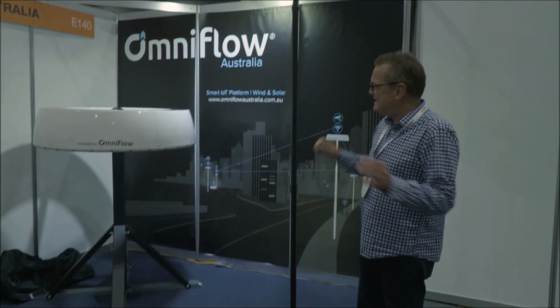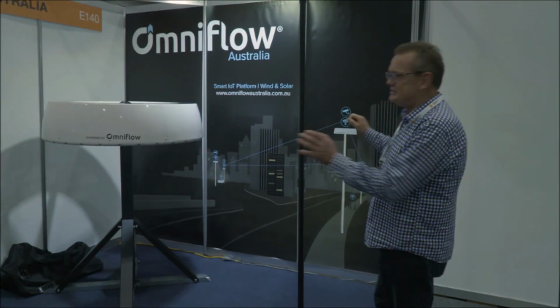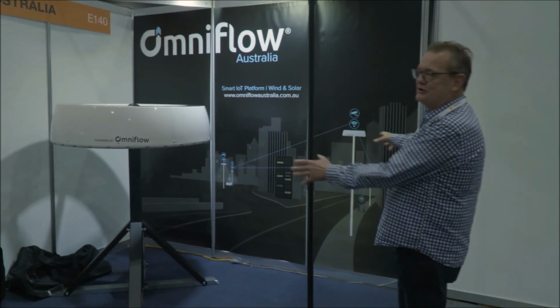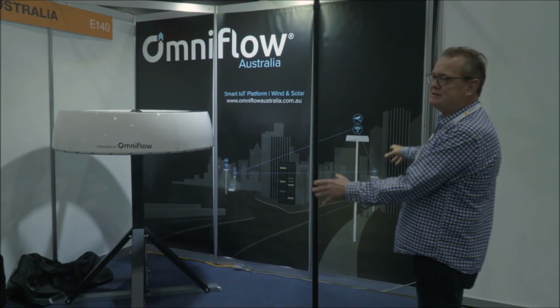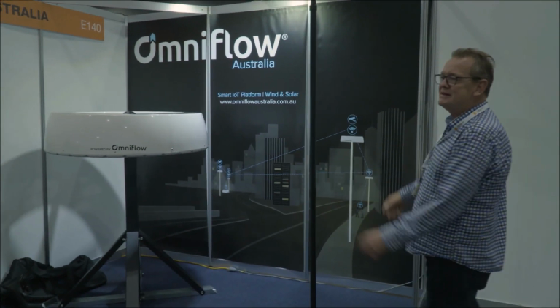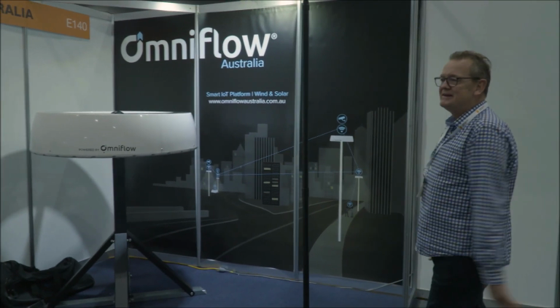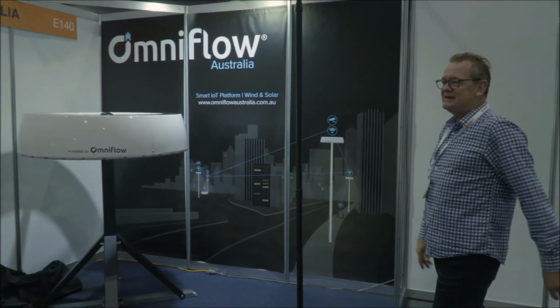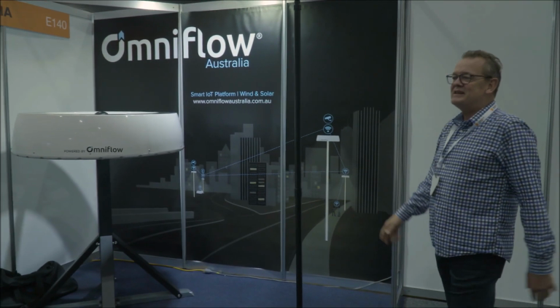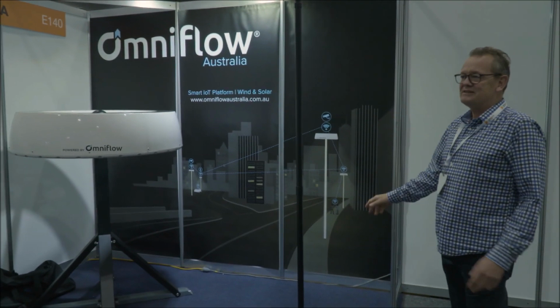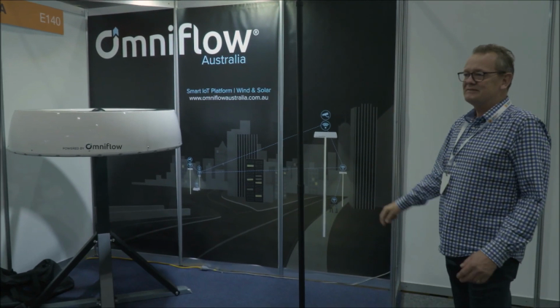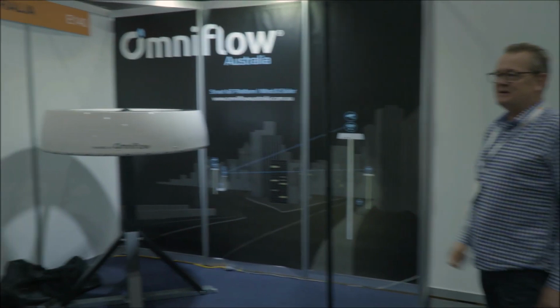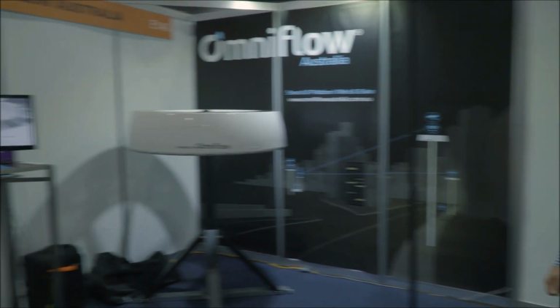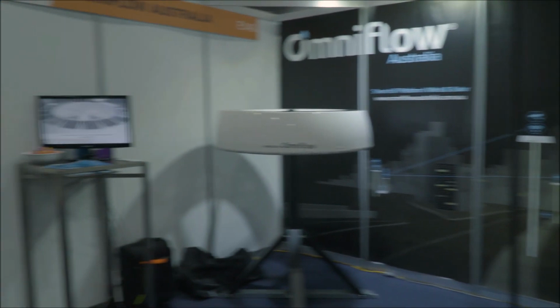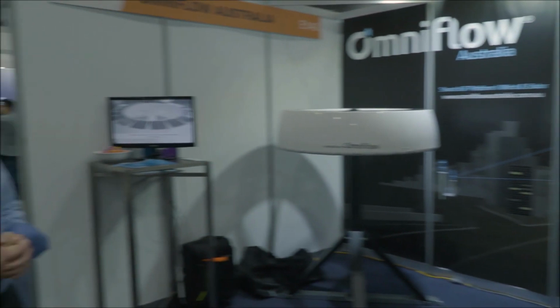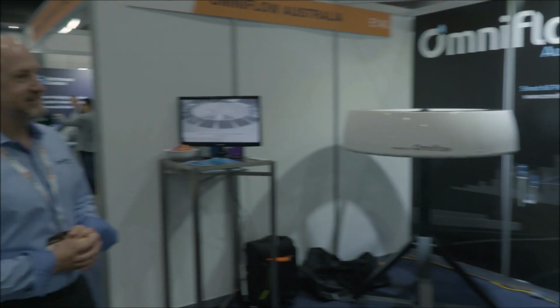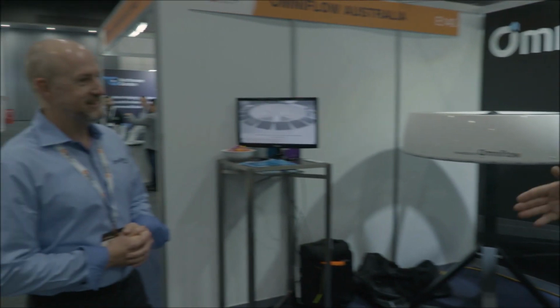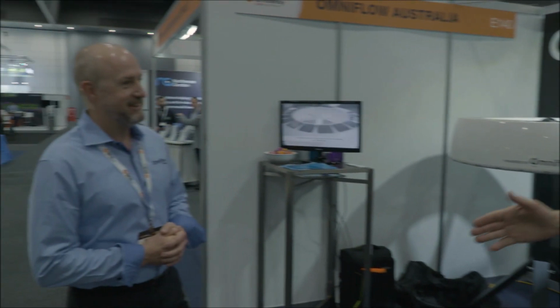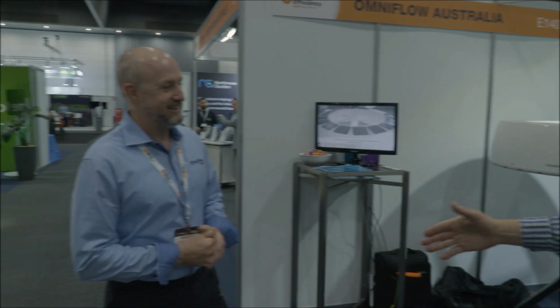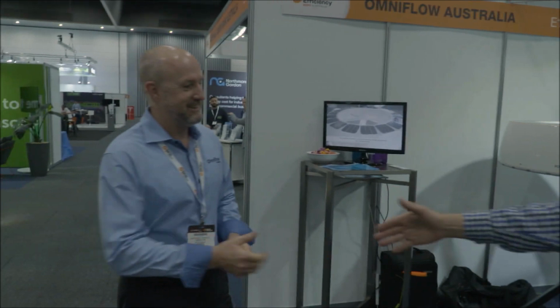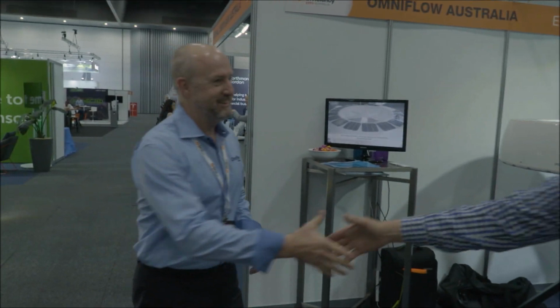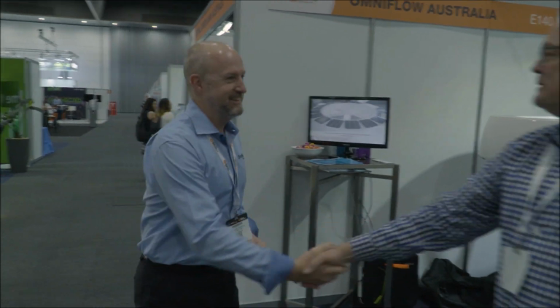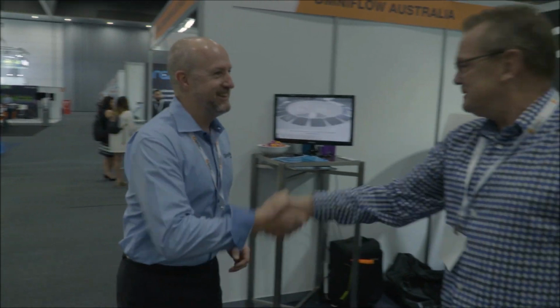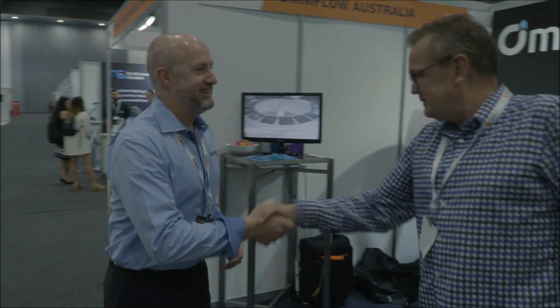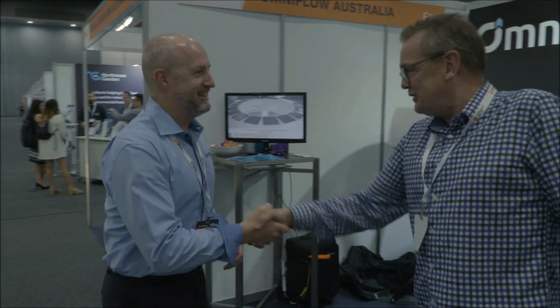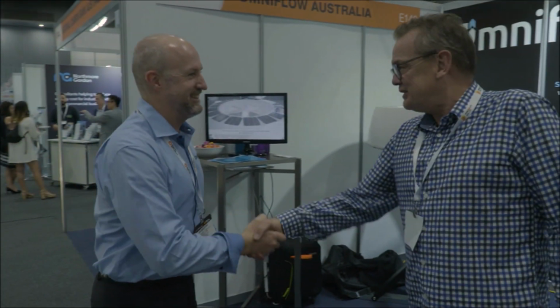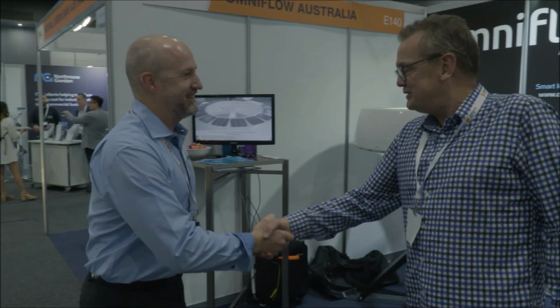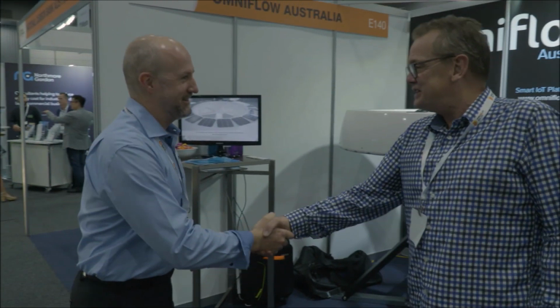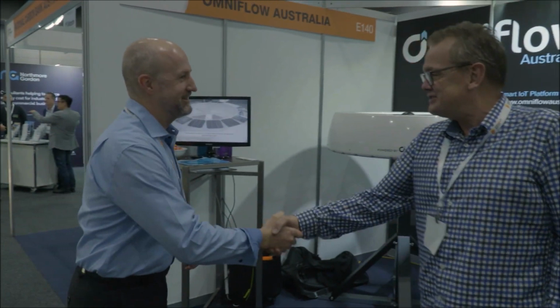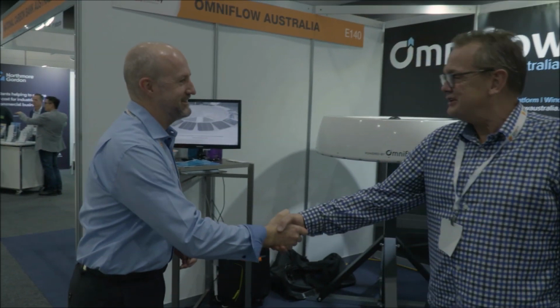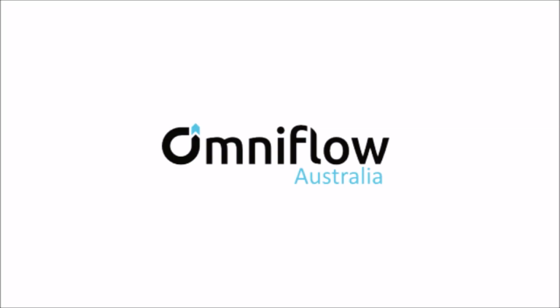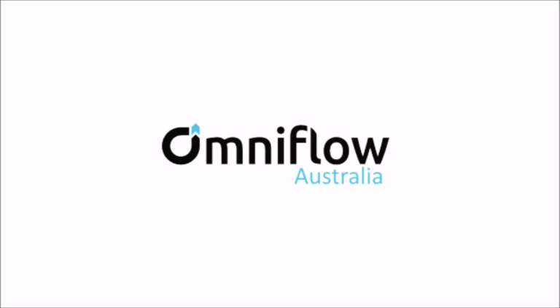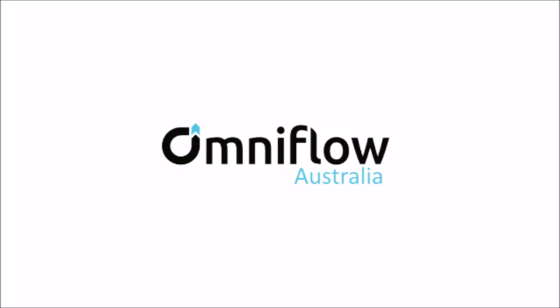Fantastic, guys. Fantastic. I know you're going to do well. Good on you. Good to see you at the show. Thanks, Roy. Thank you. Good to see you.